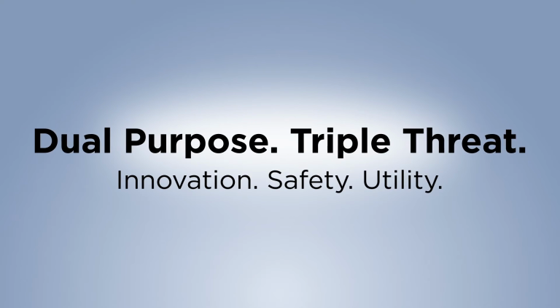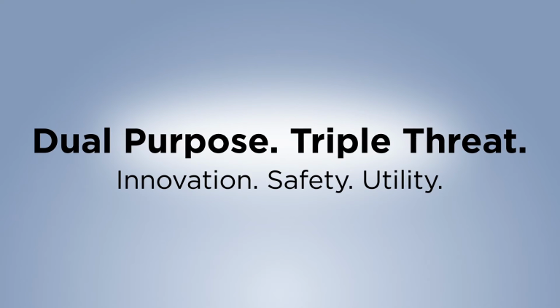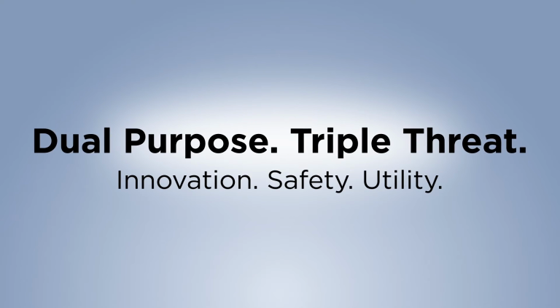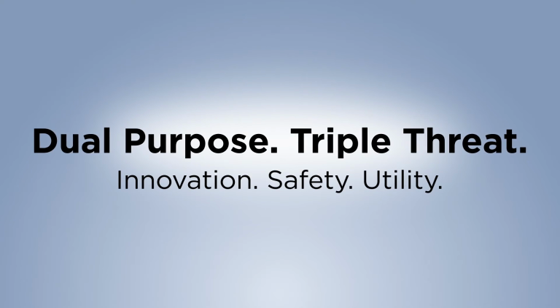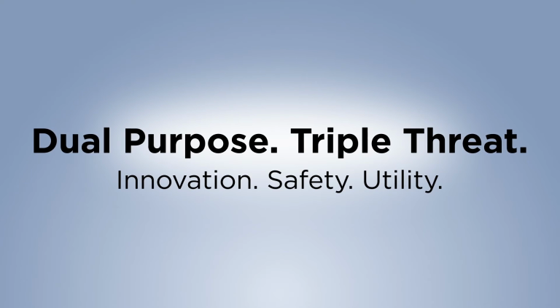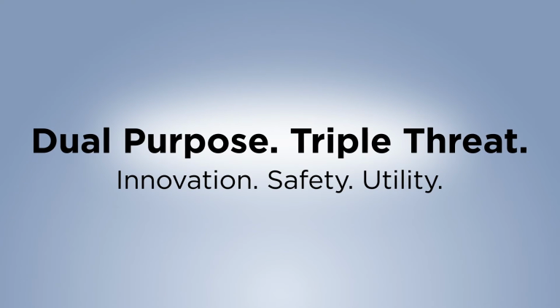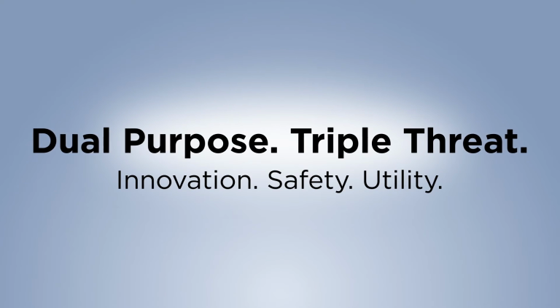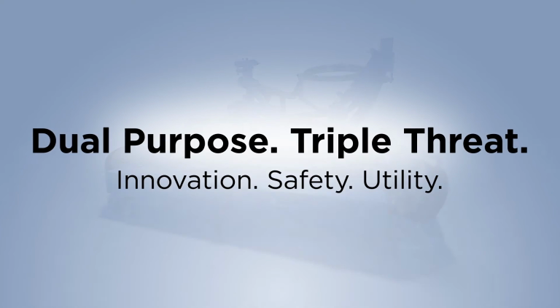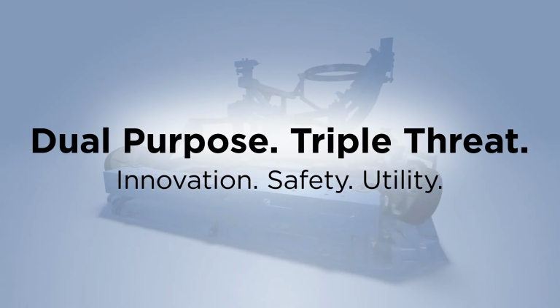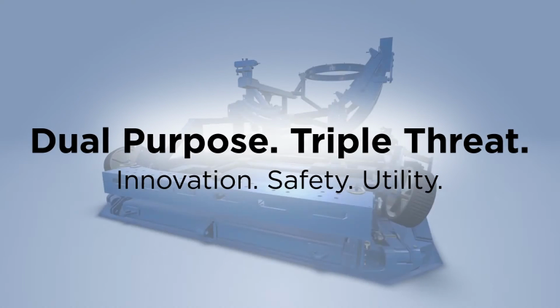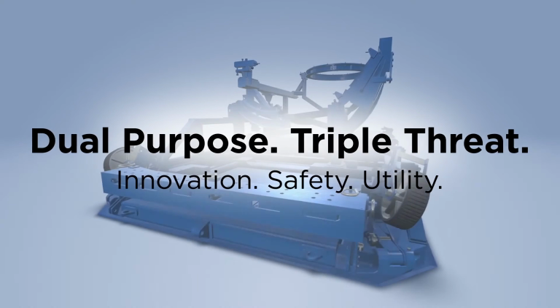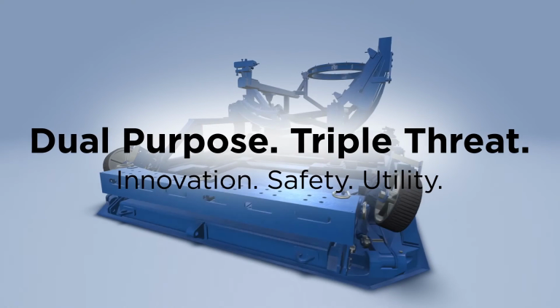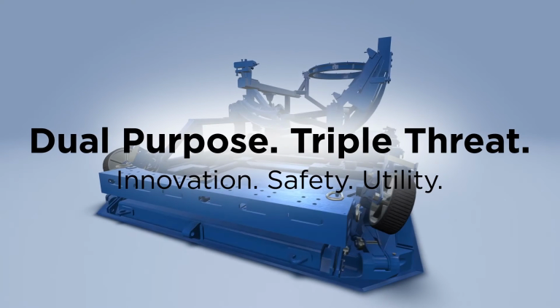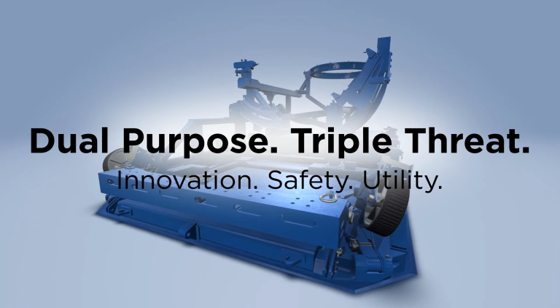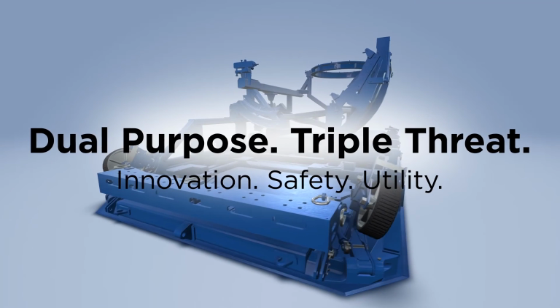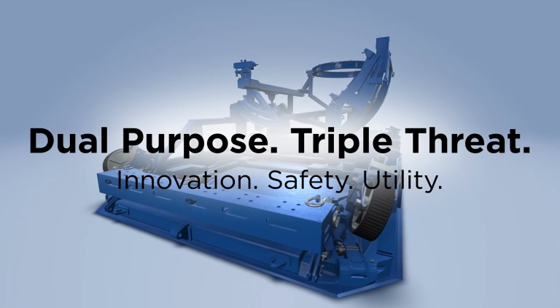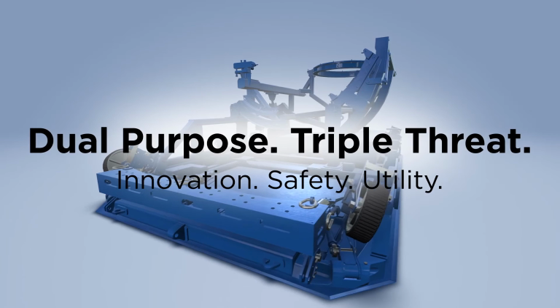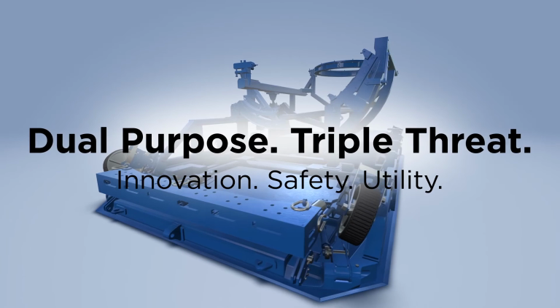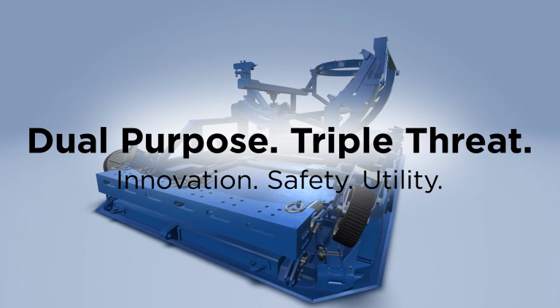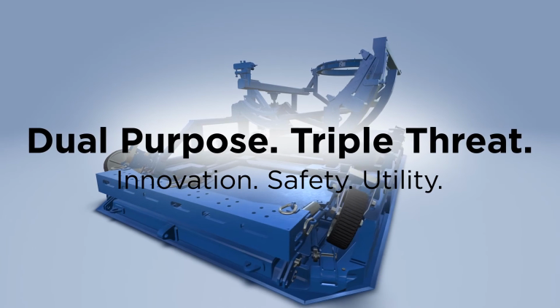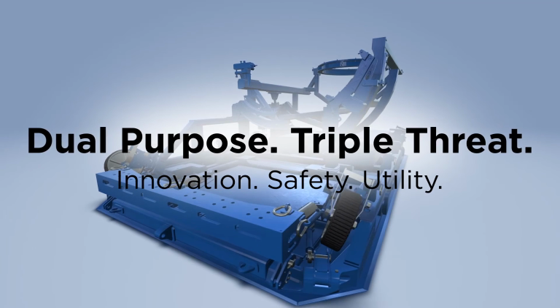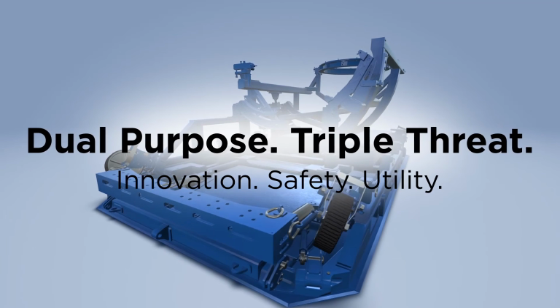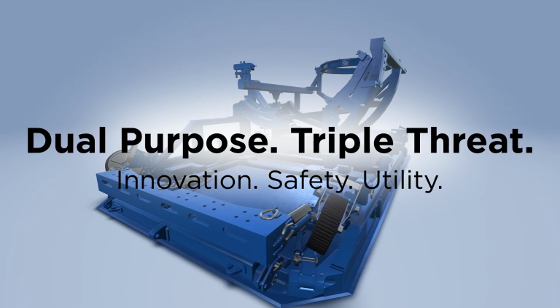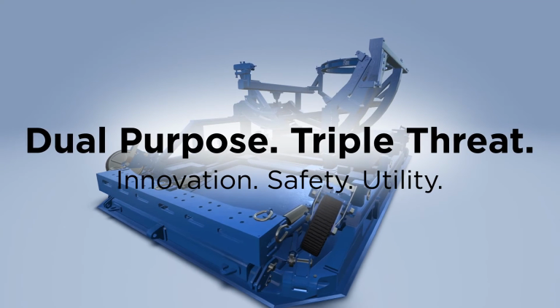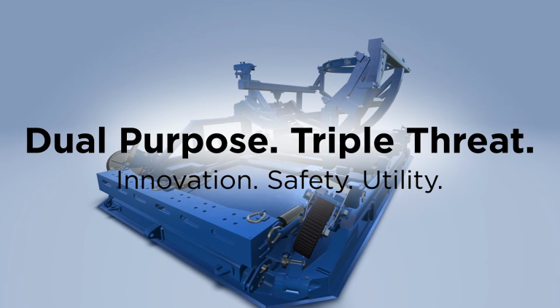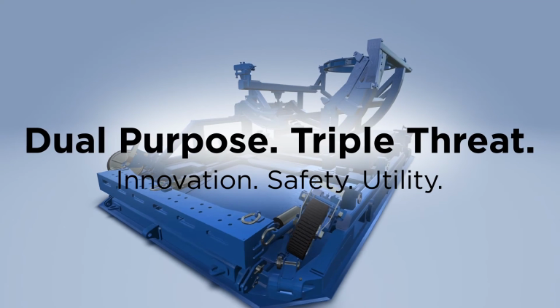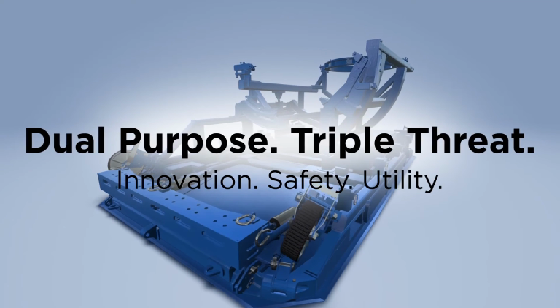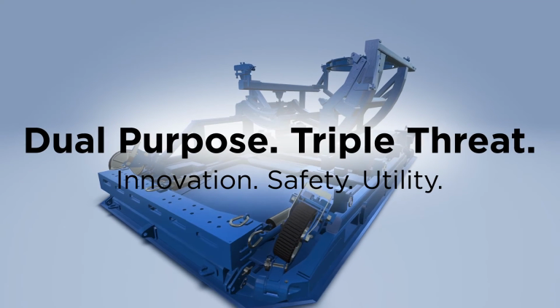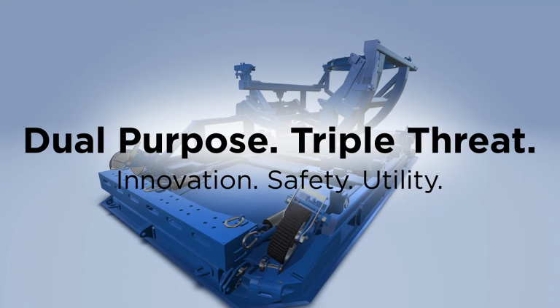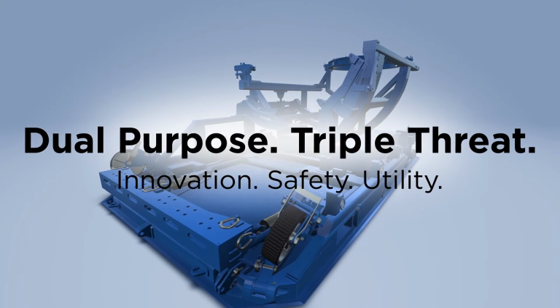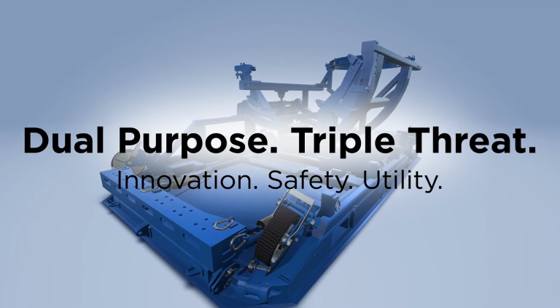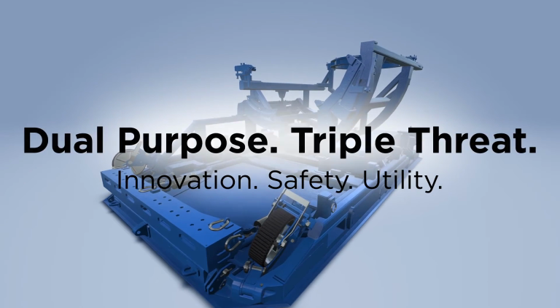With dual-purpose functionality and a triple threat of innovation, safety, and utility, our GE NX 1B2B engine stand will keep a strong hold on your engines.